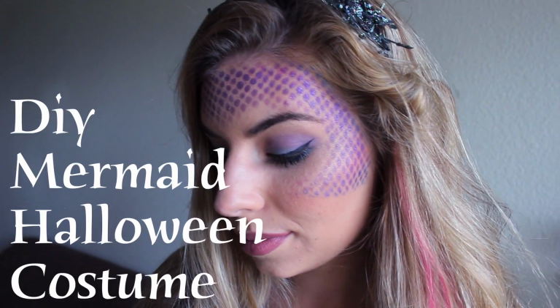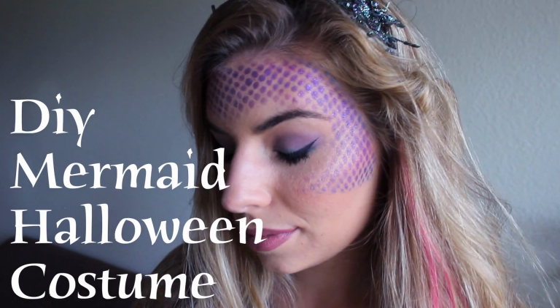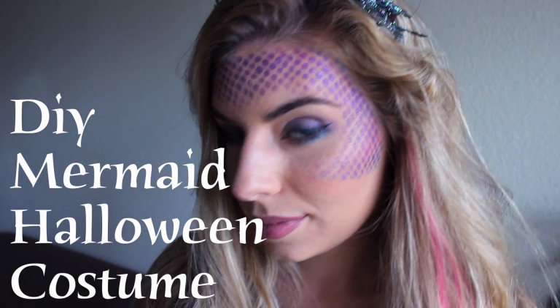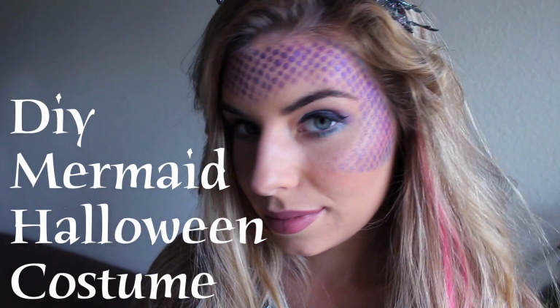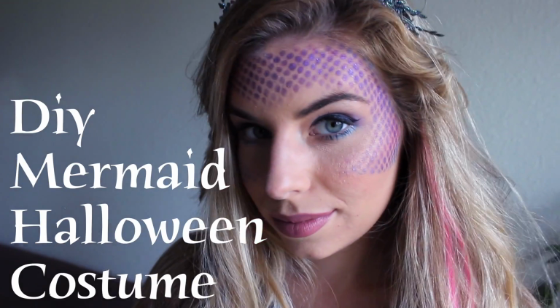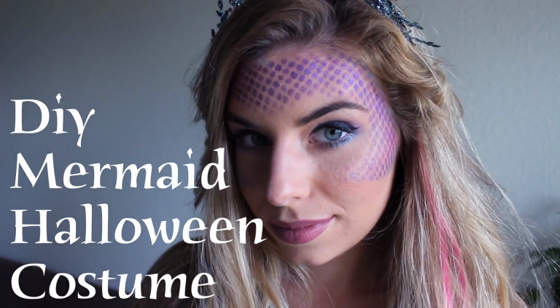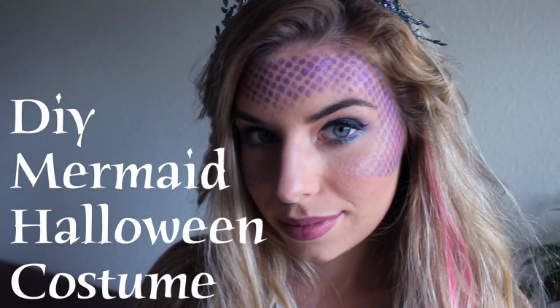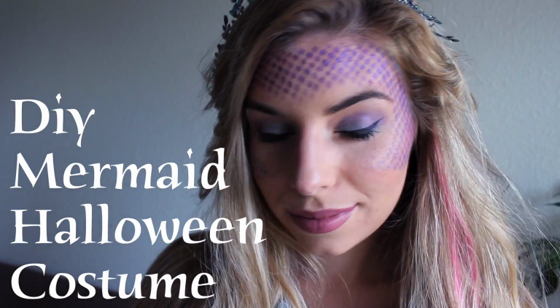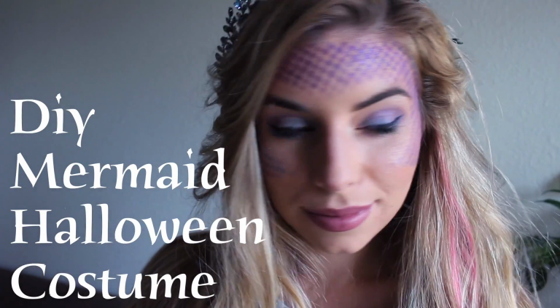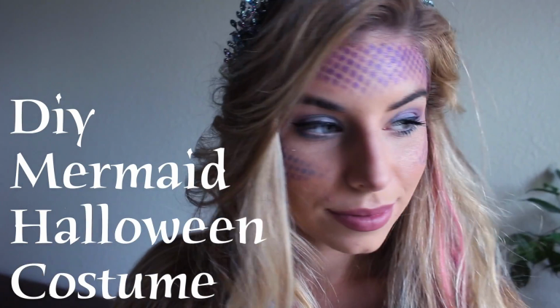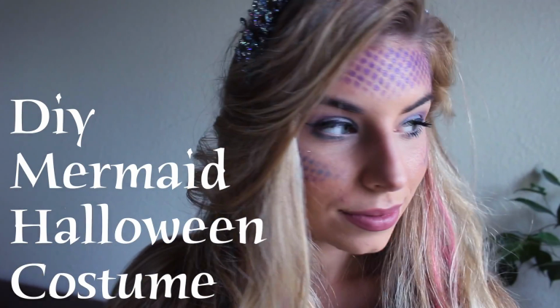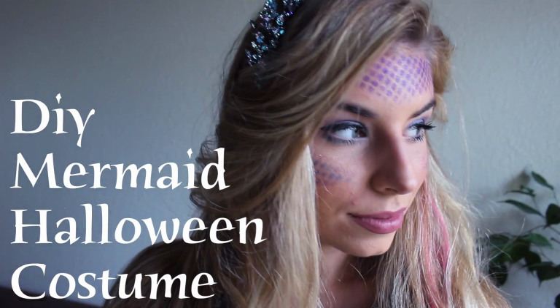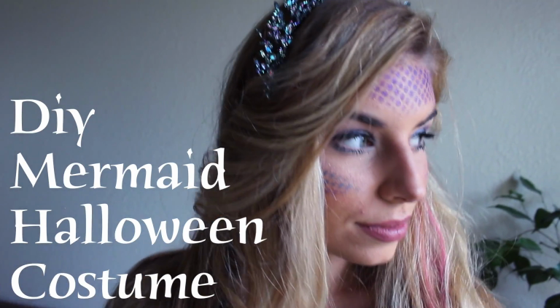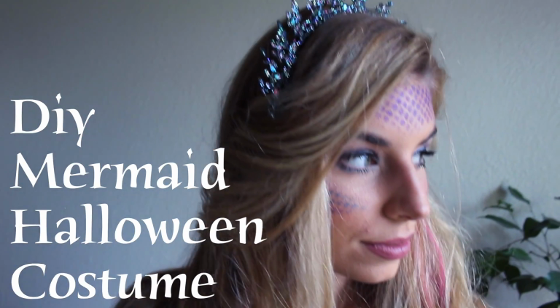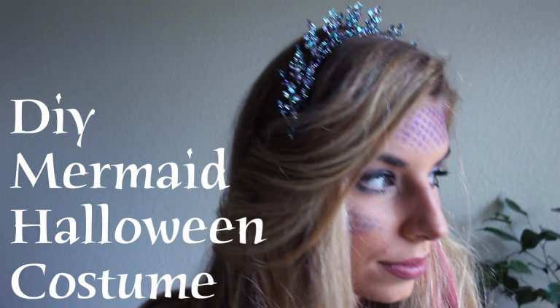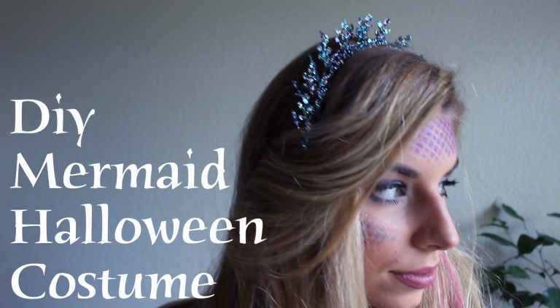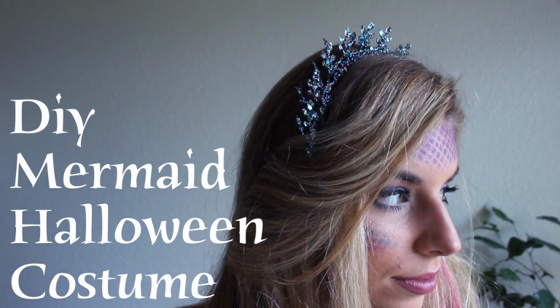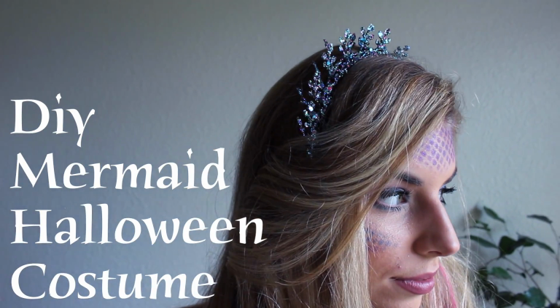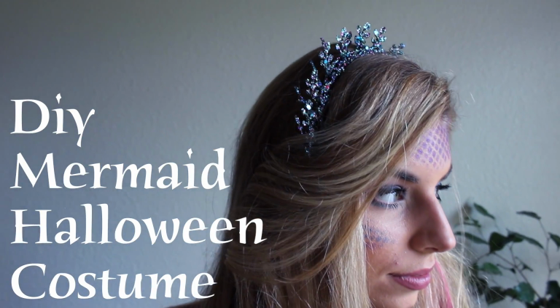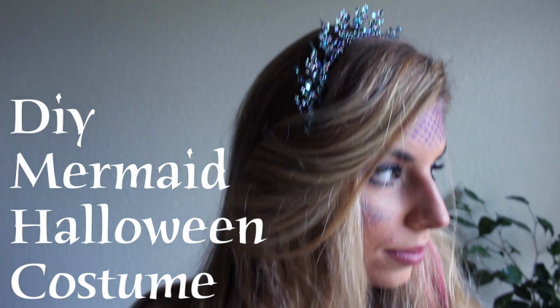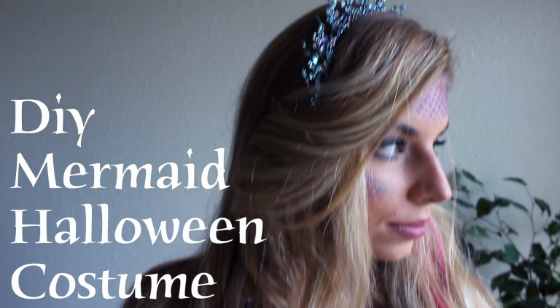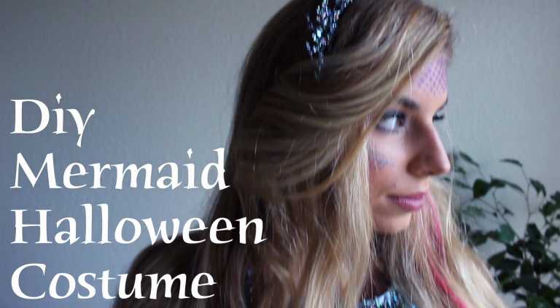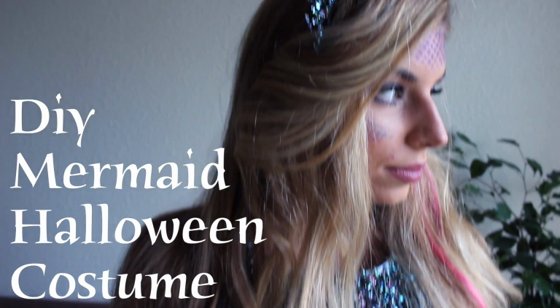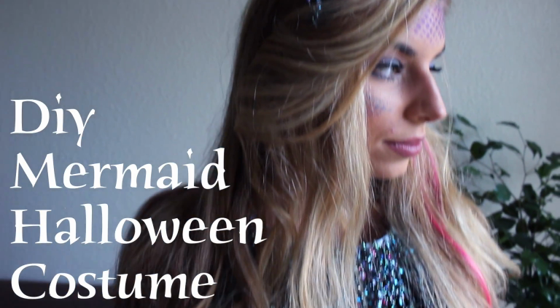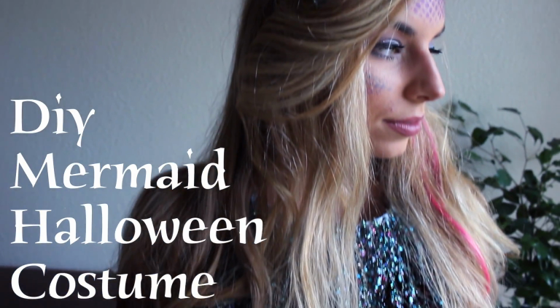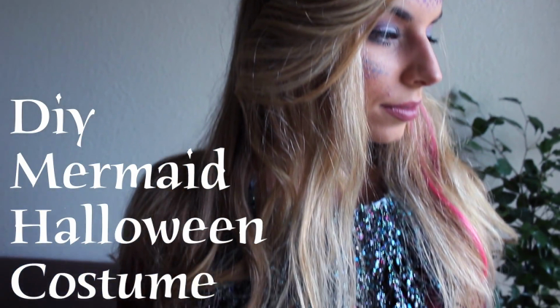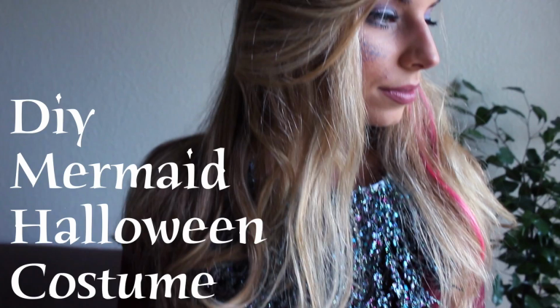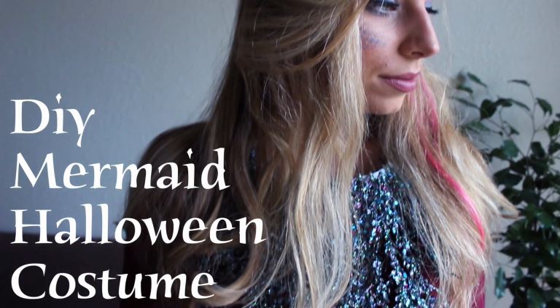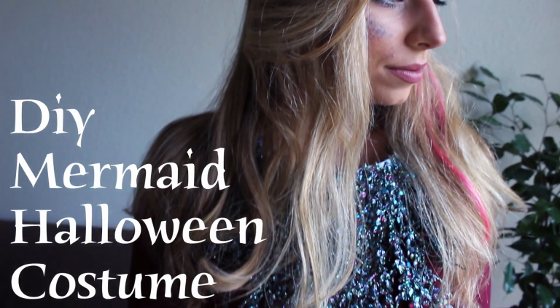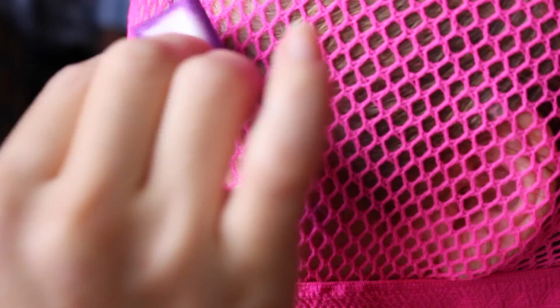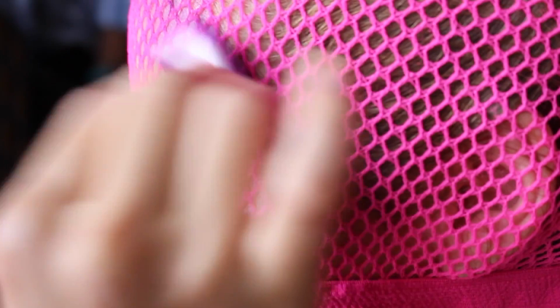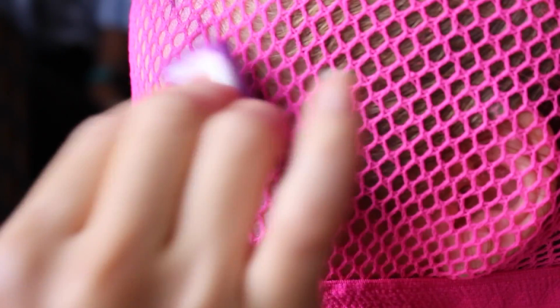Hey guys, it's Bethany and today I'm going to teach you how to do this DIY mermaid Halloween costume.